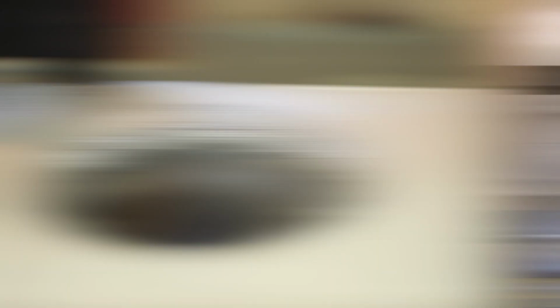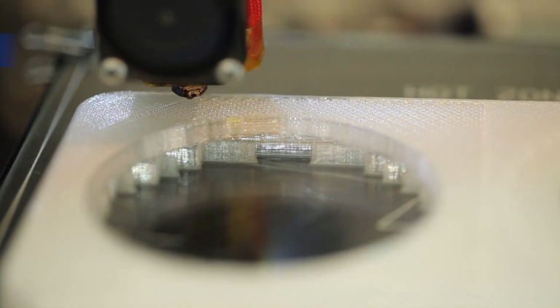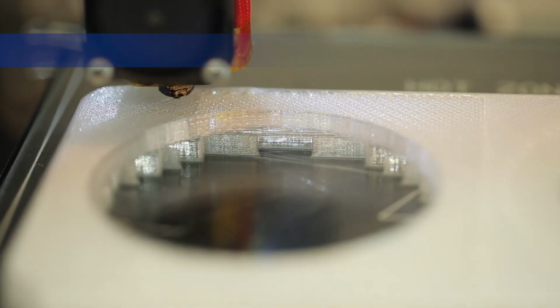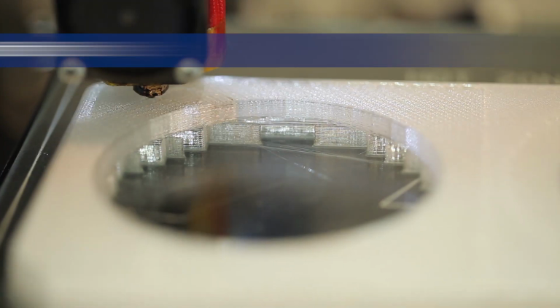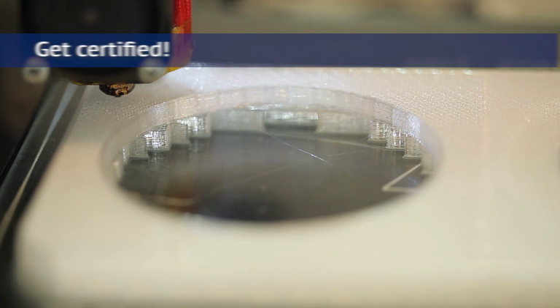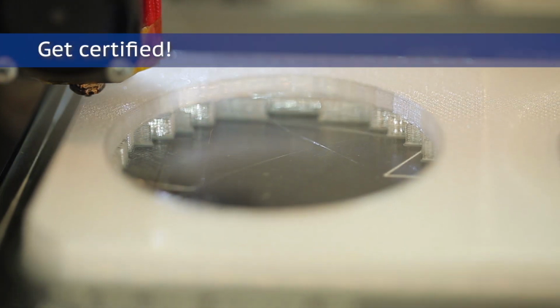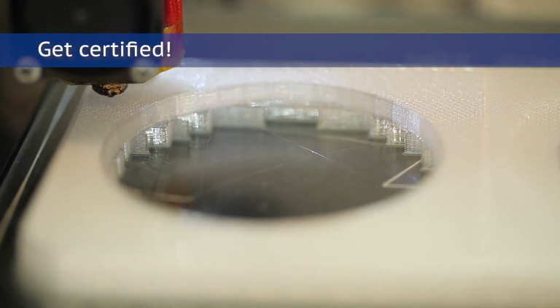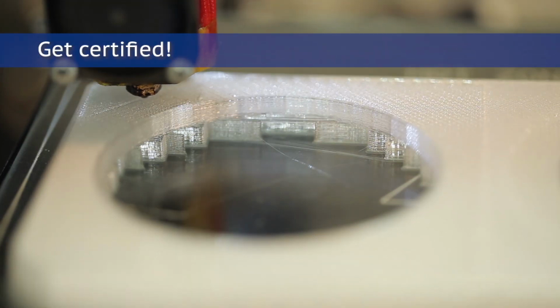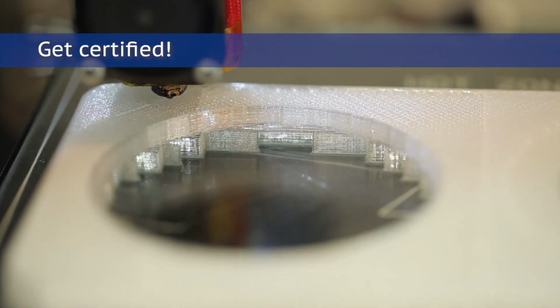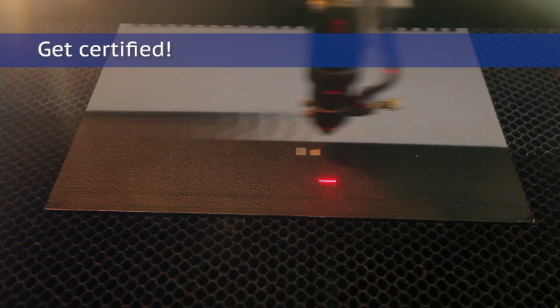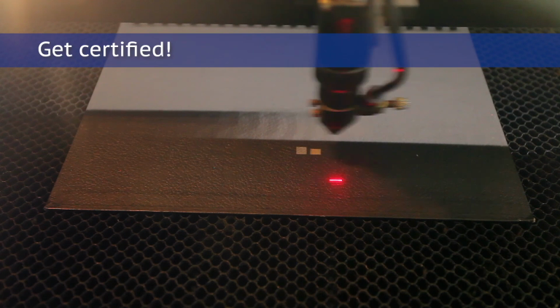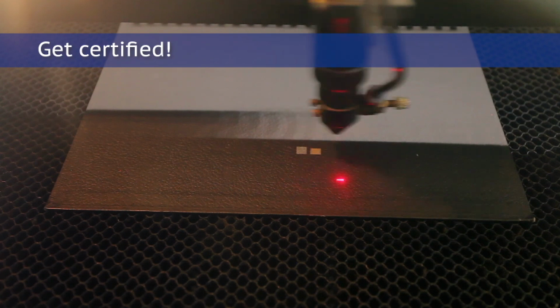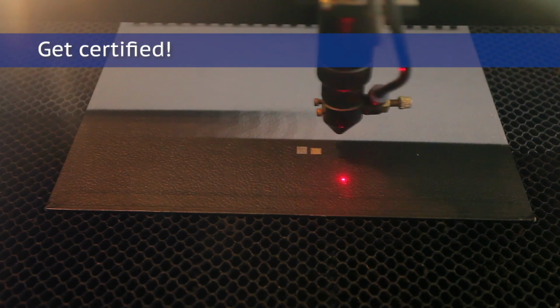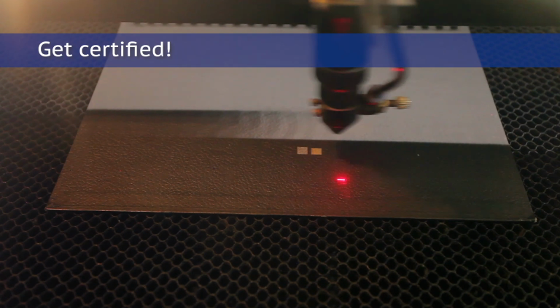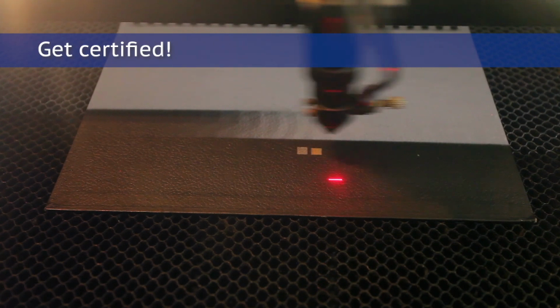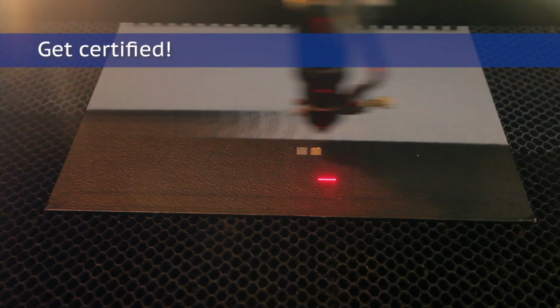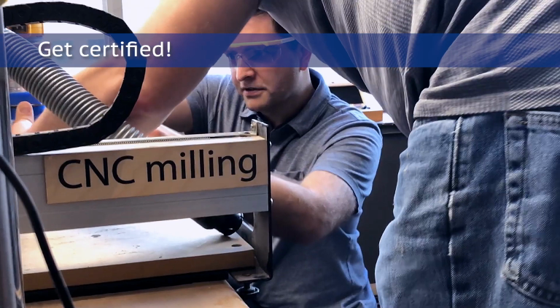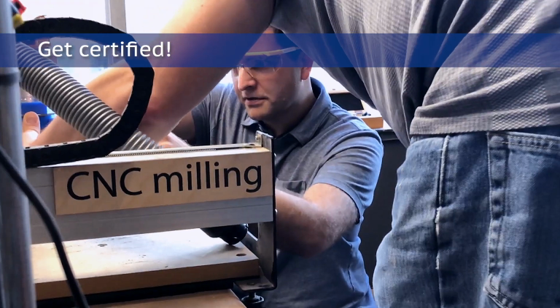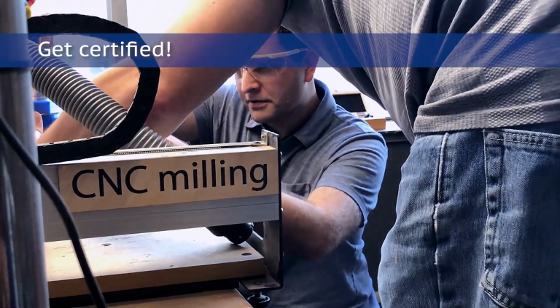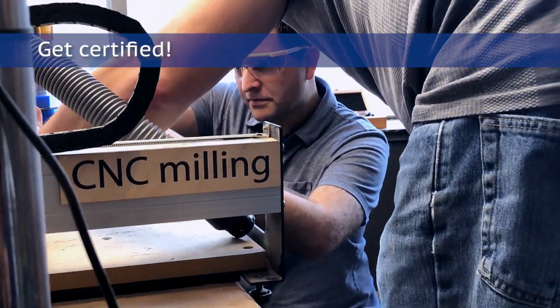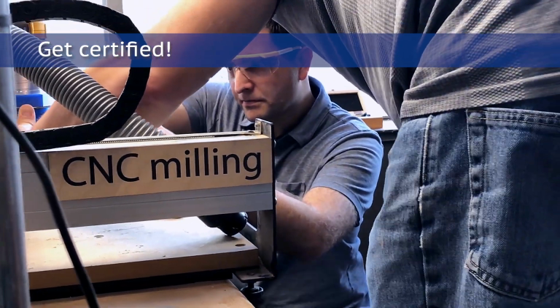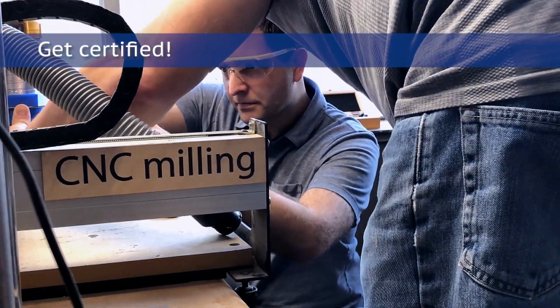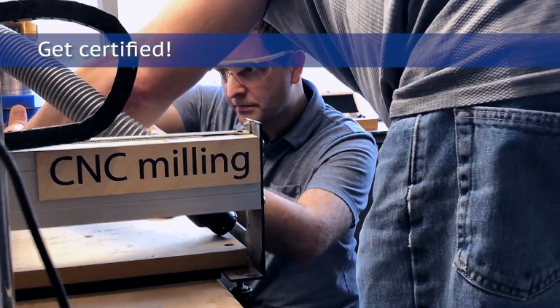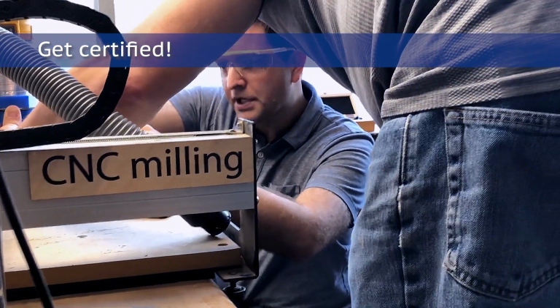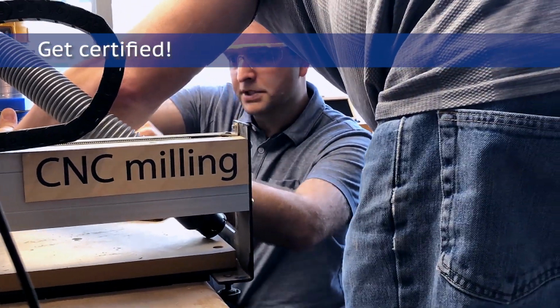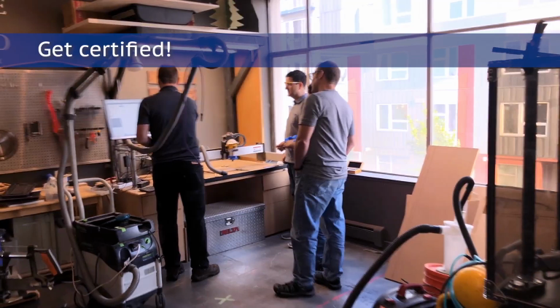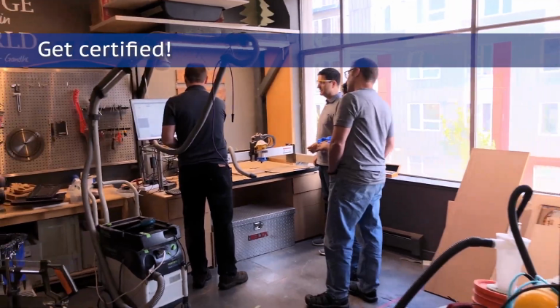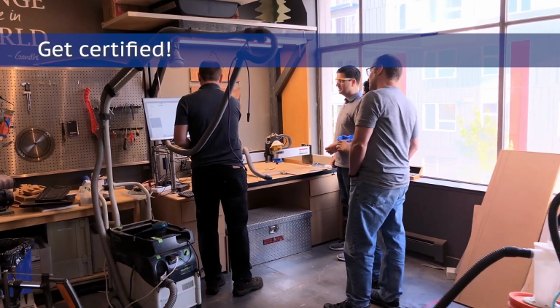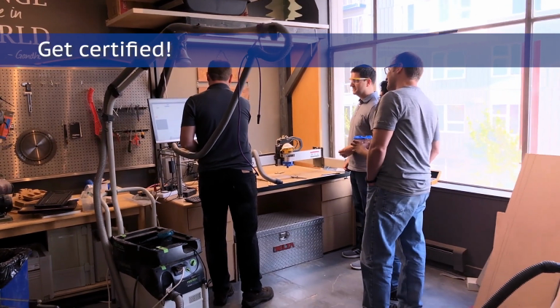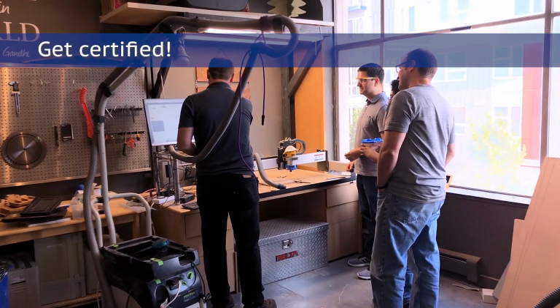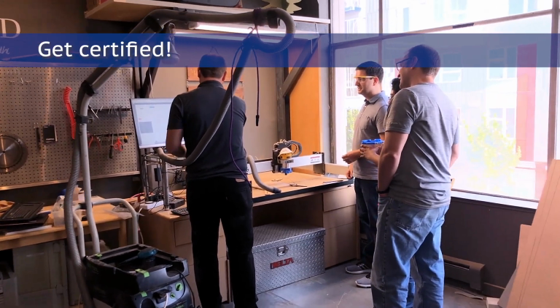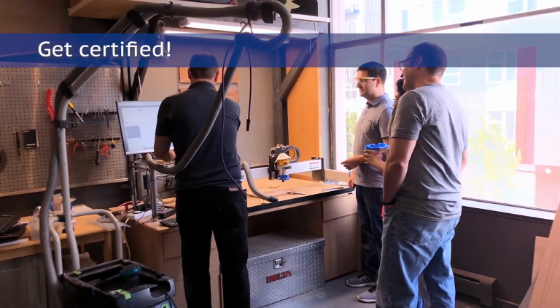We have certifications on the 3D printer, the laser cutter, and the CNC mill so that you know how to use them — and how to use them safely.